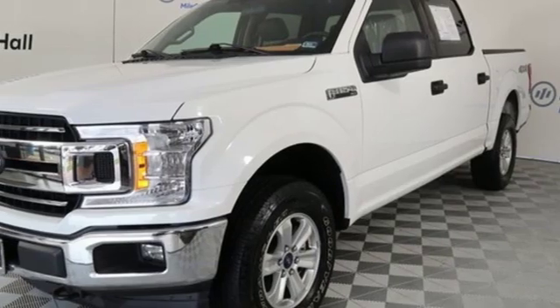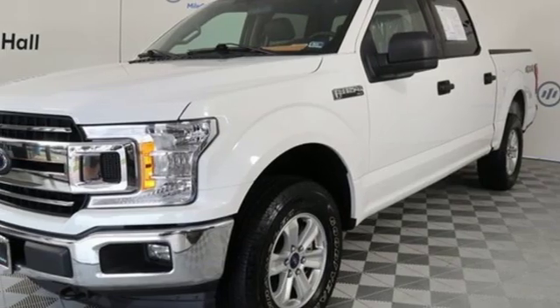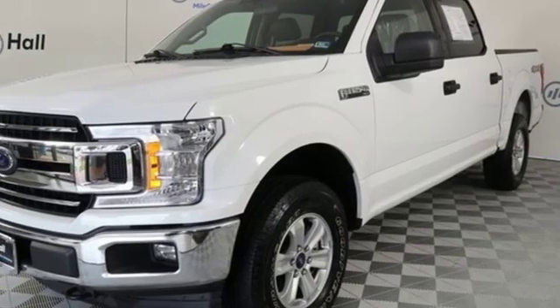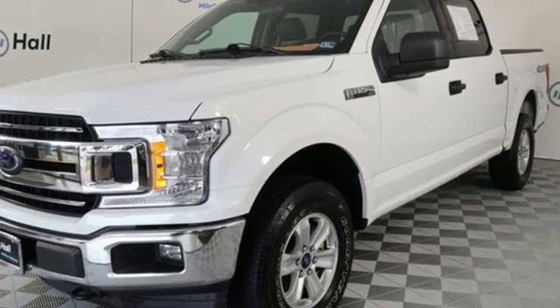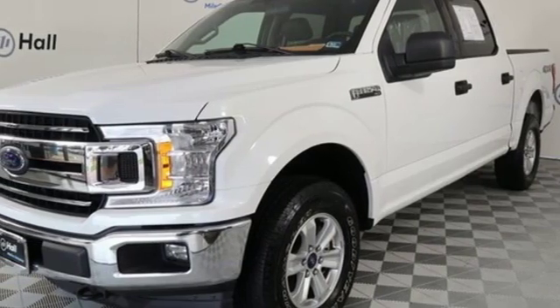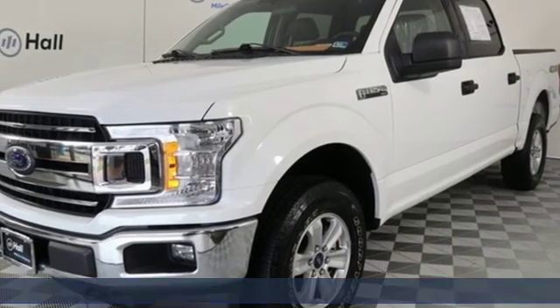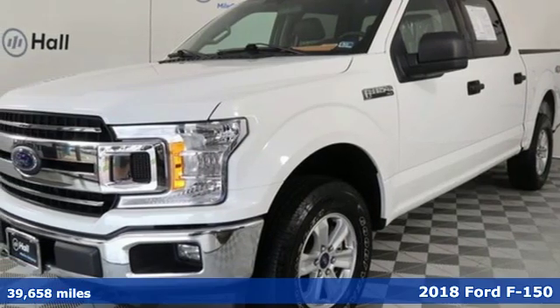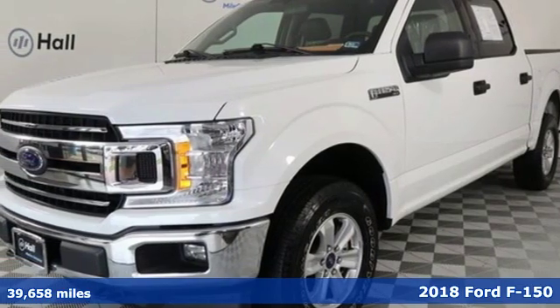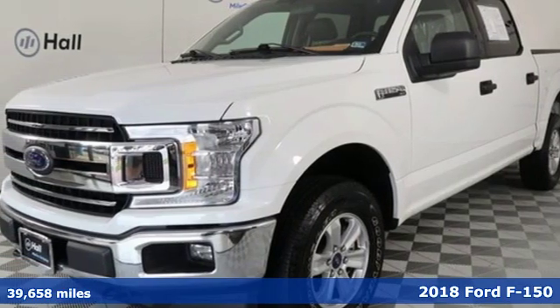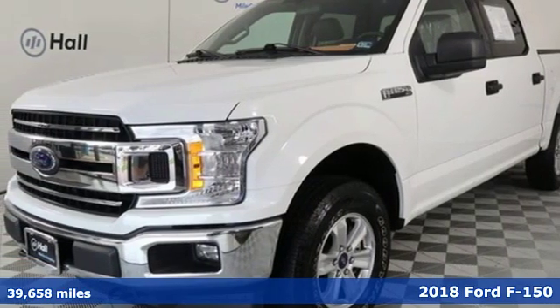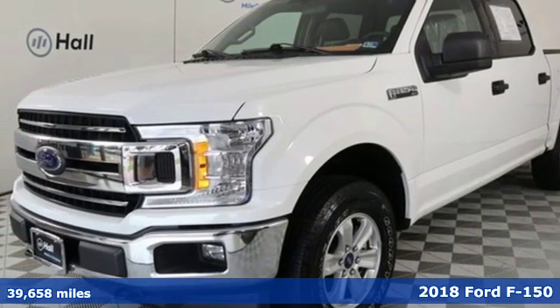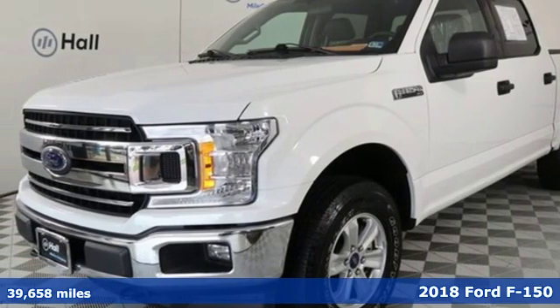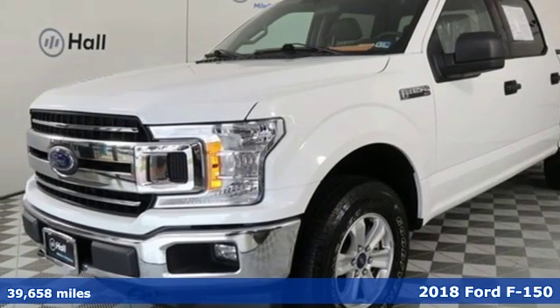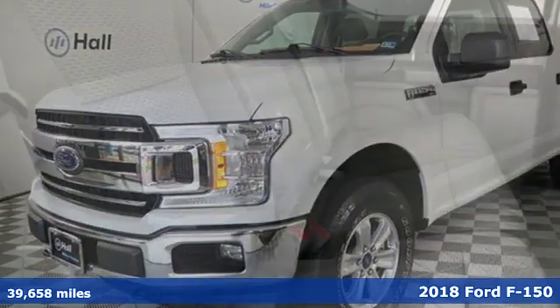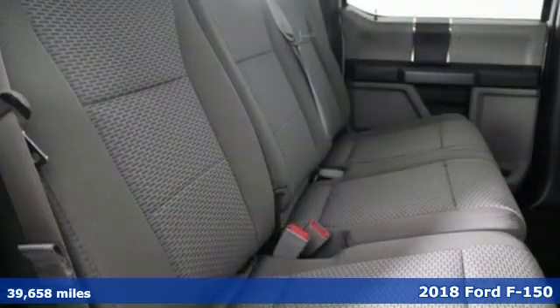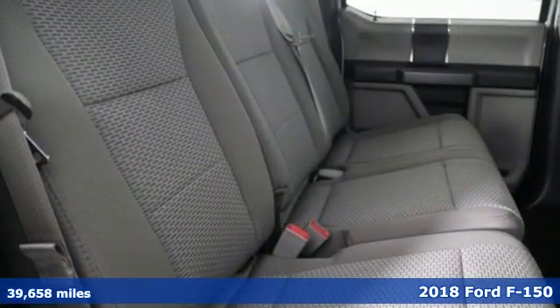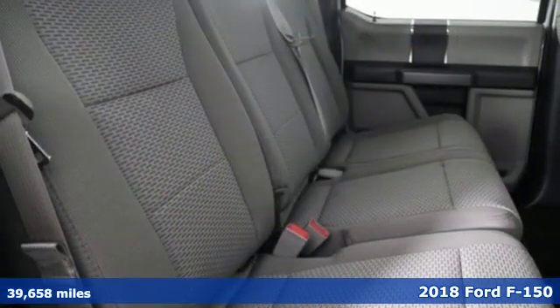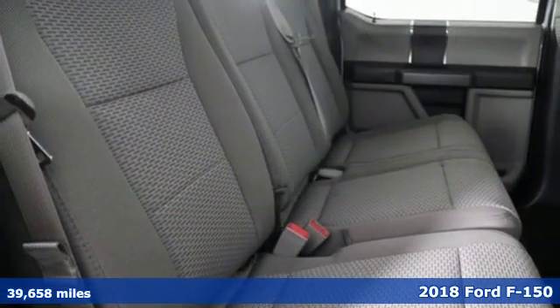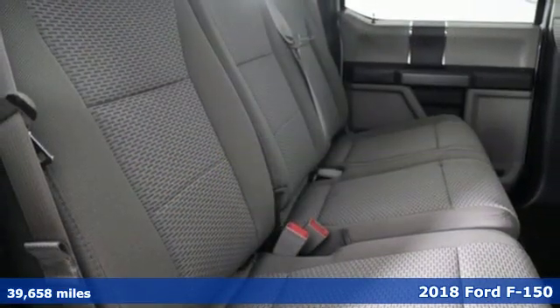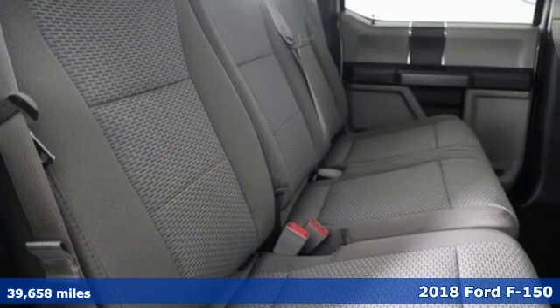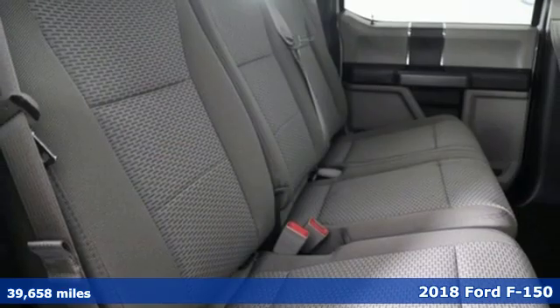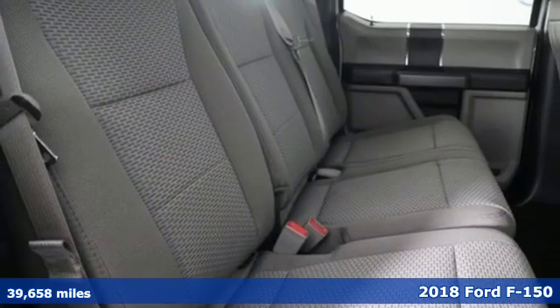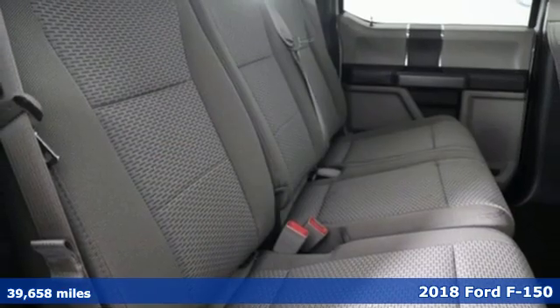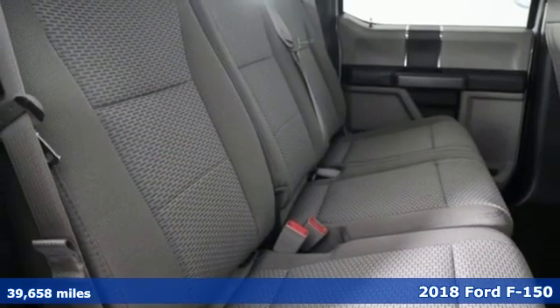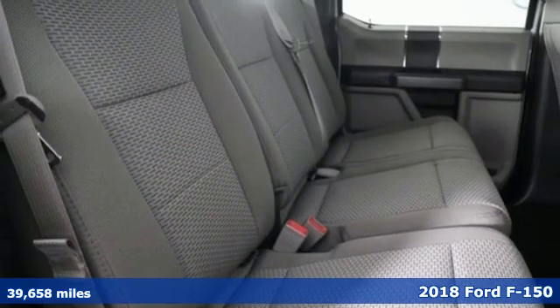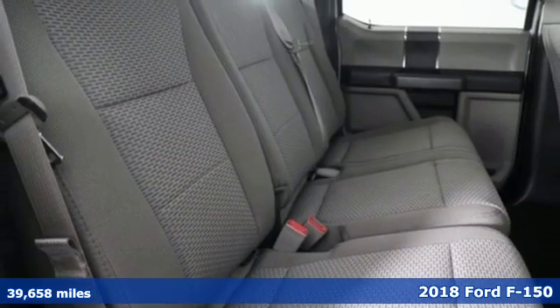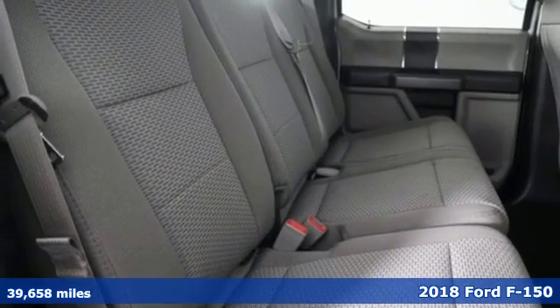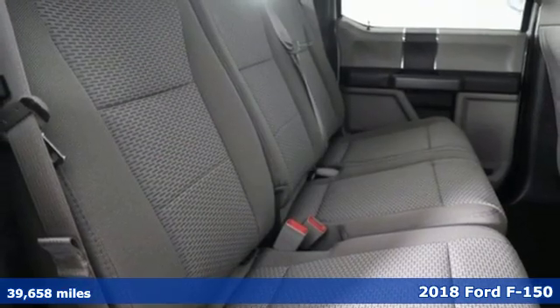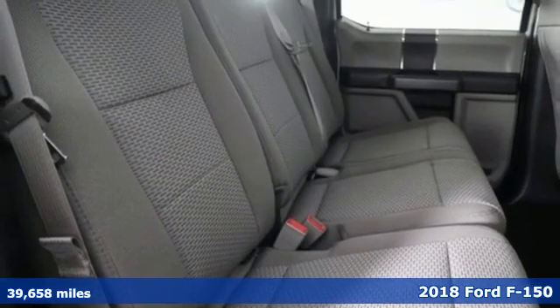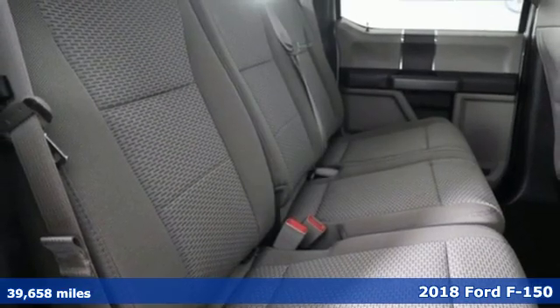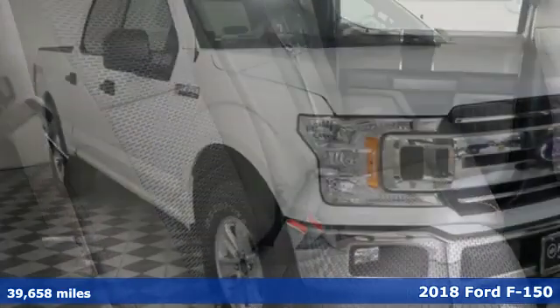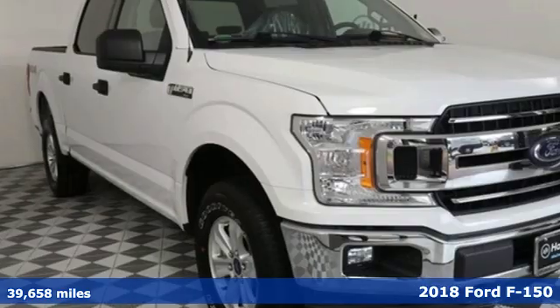Here's a 2018 Ford F-150. Job after job, this truck is always ready for the next project.